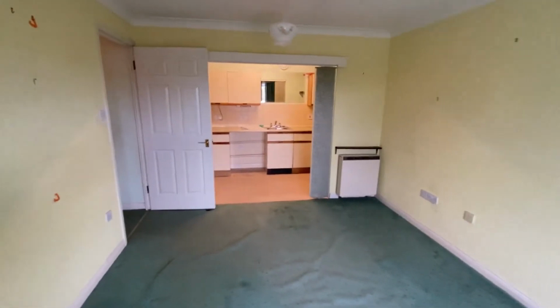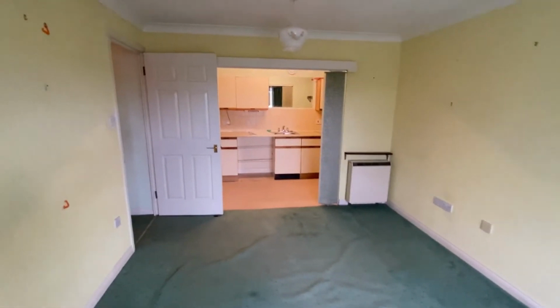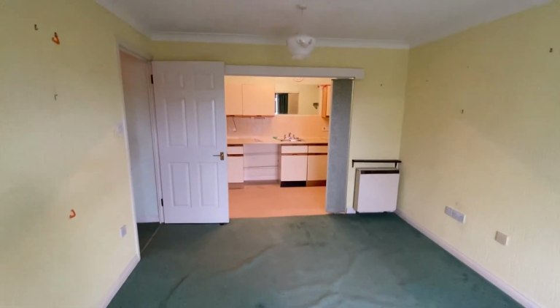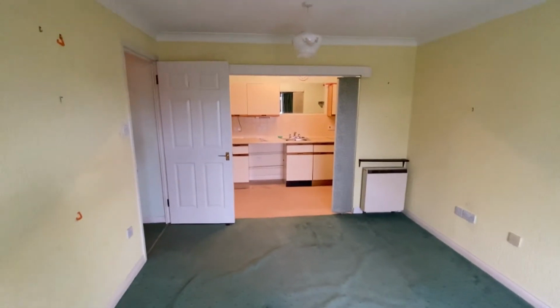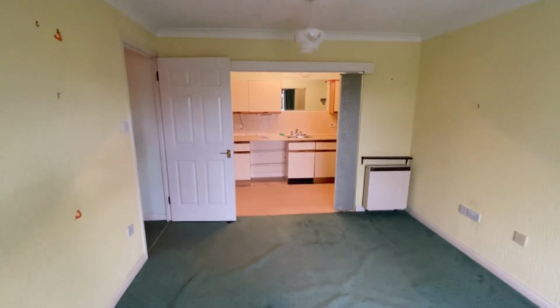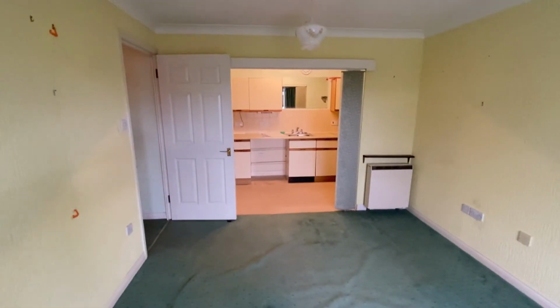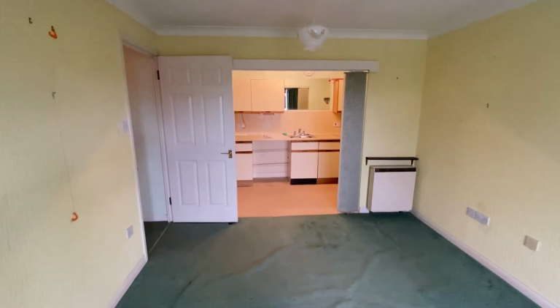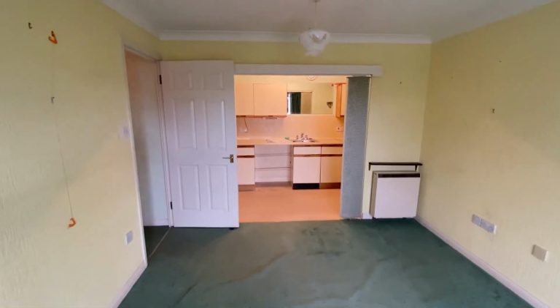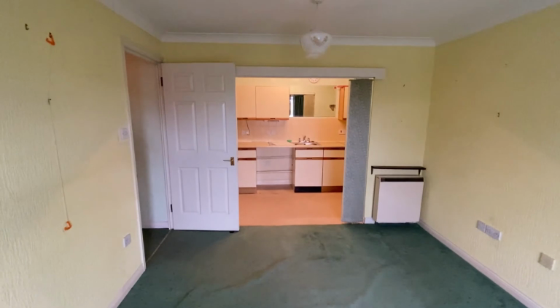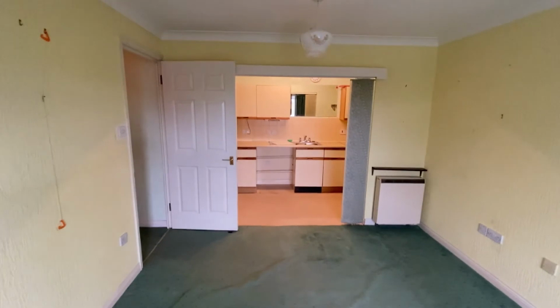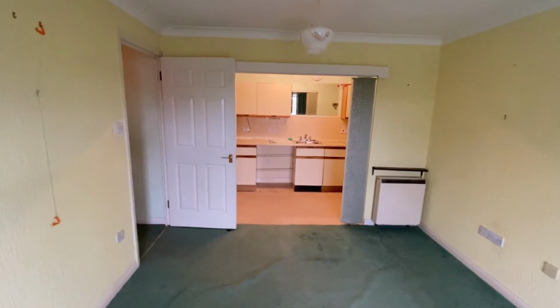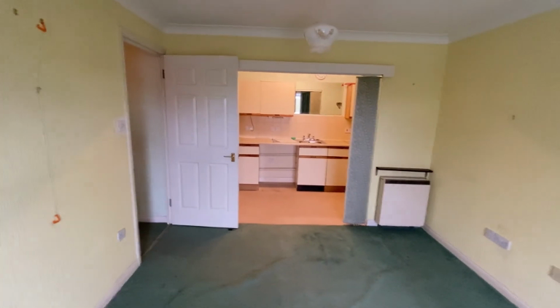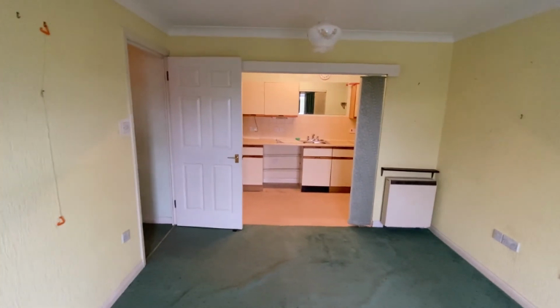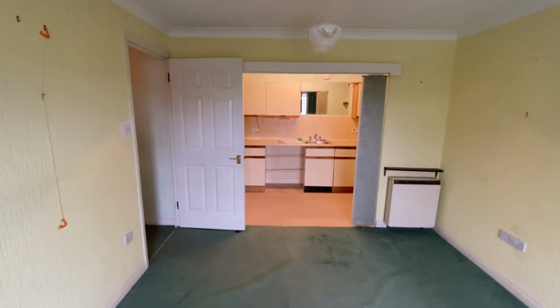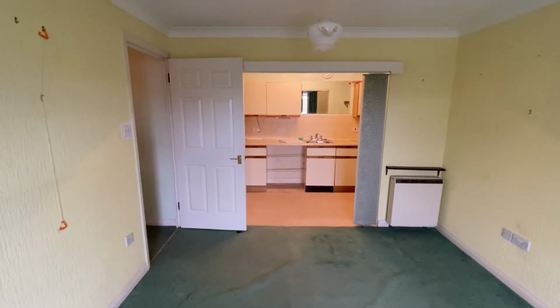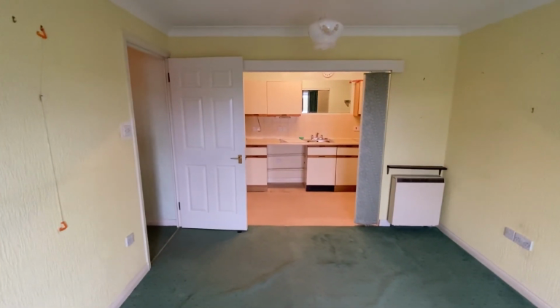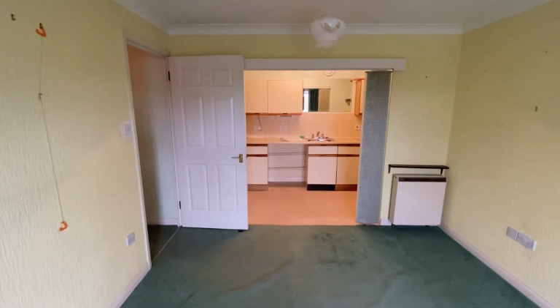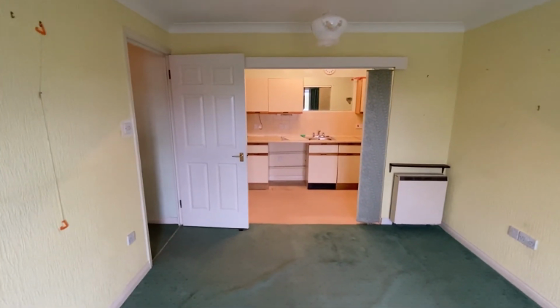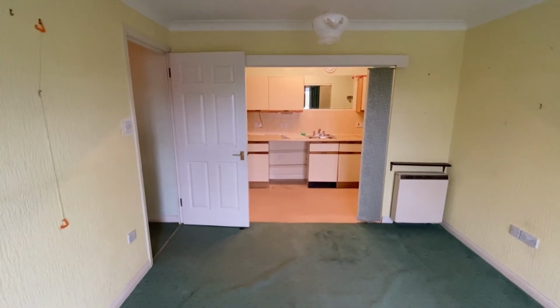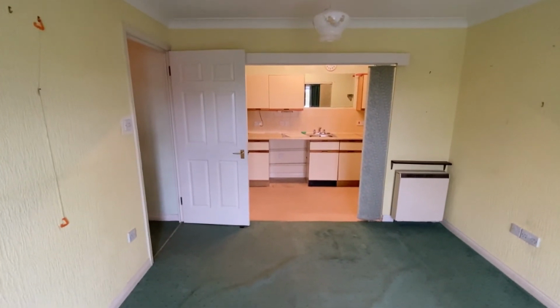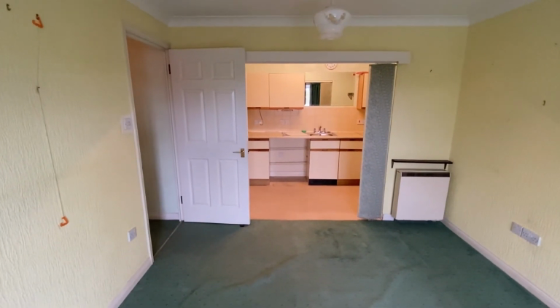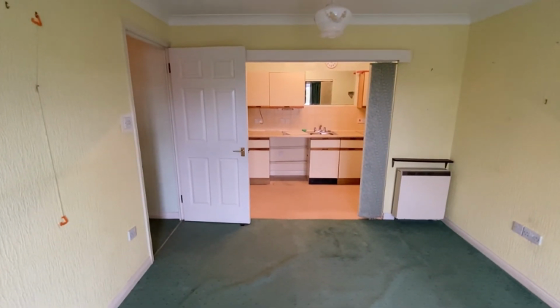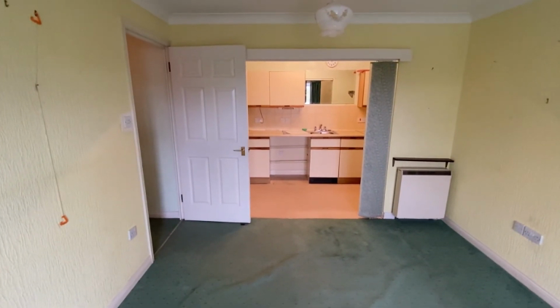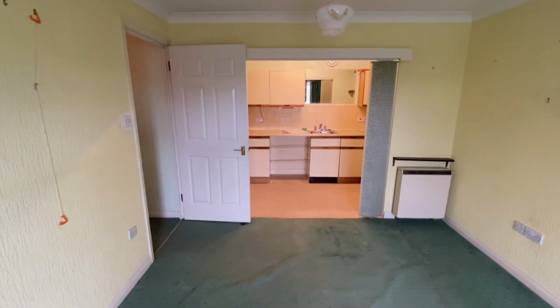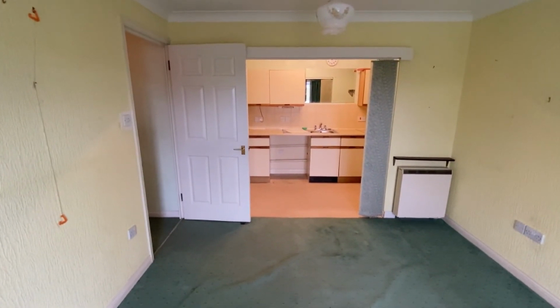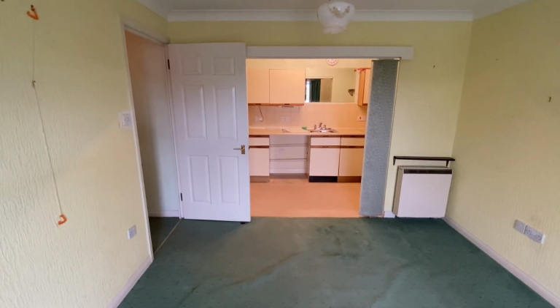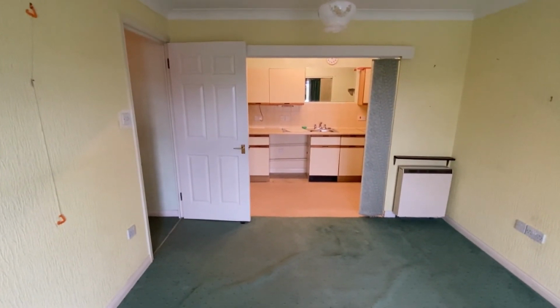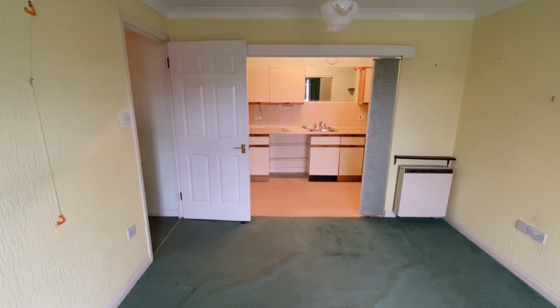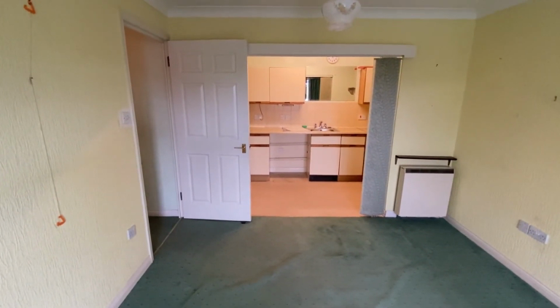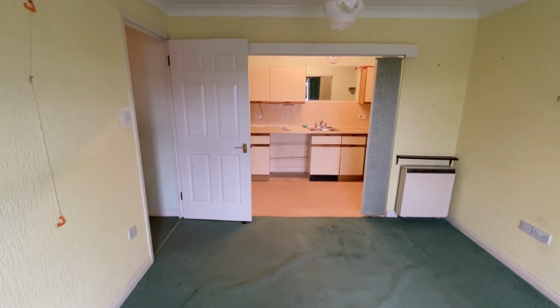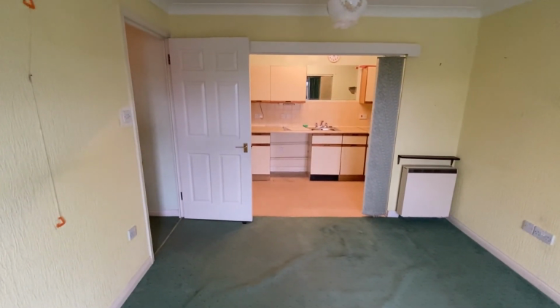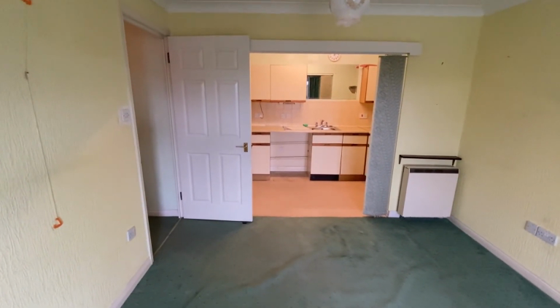If you'd like to view this property, please contact the office and we can arrange an appointment. Thank you.